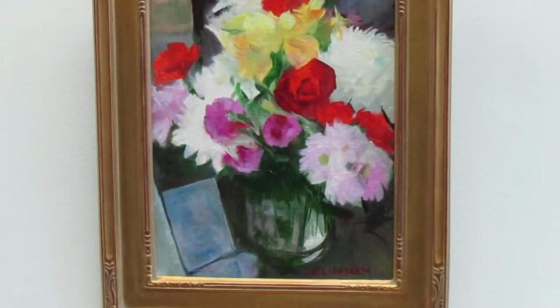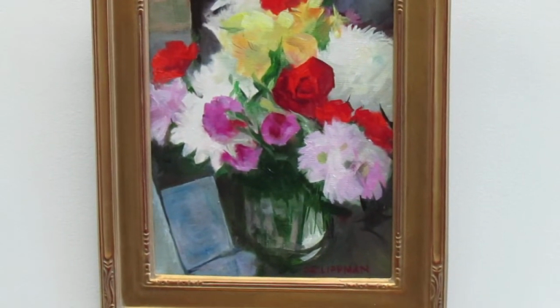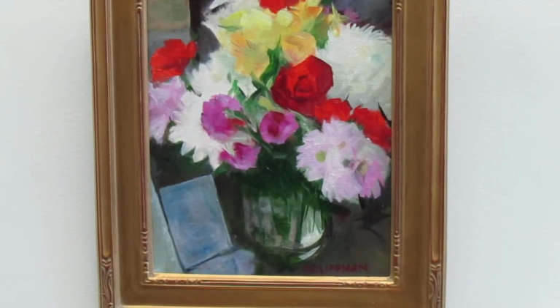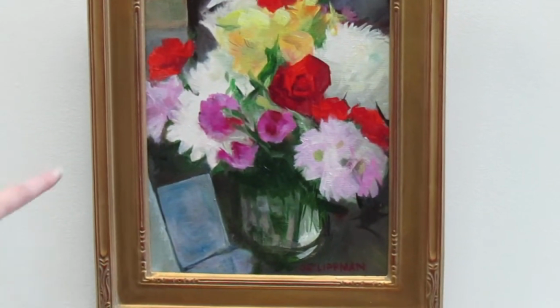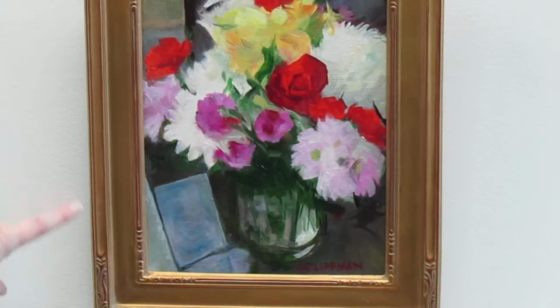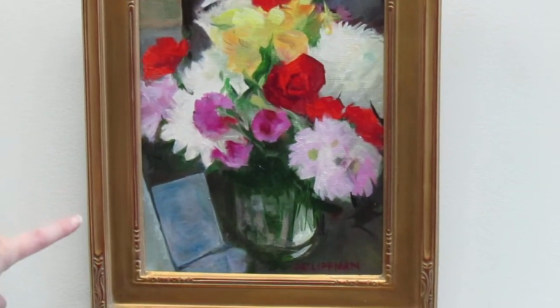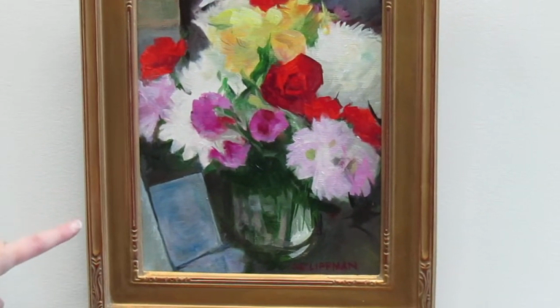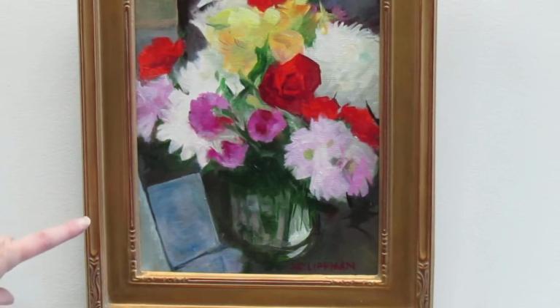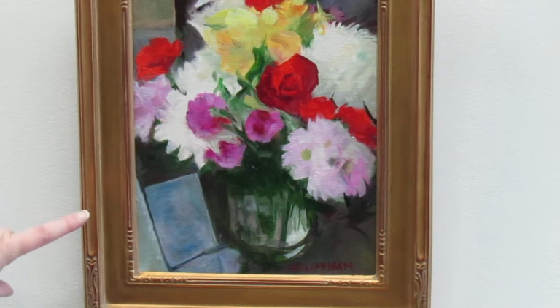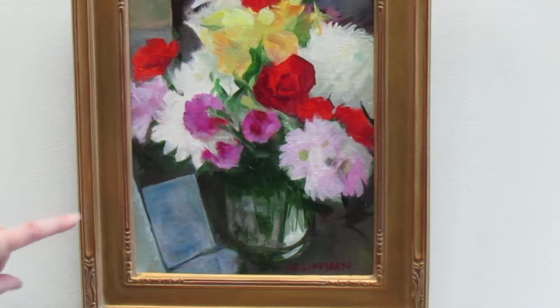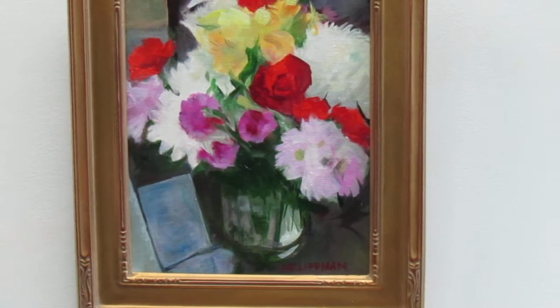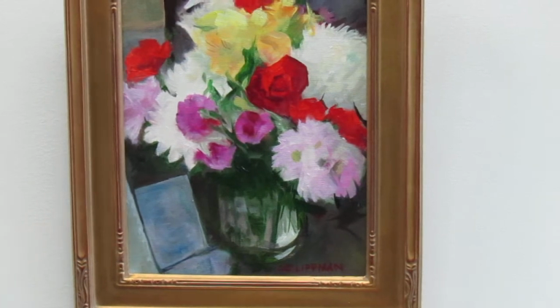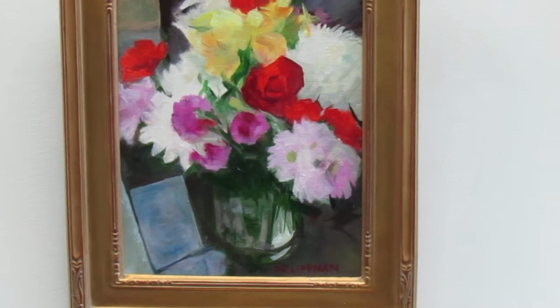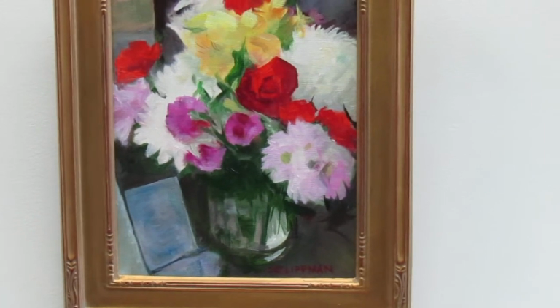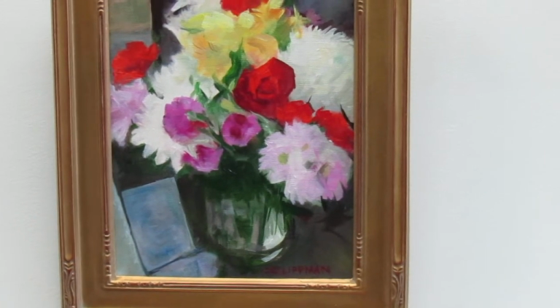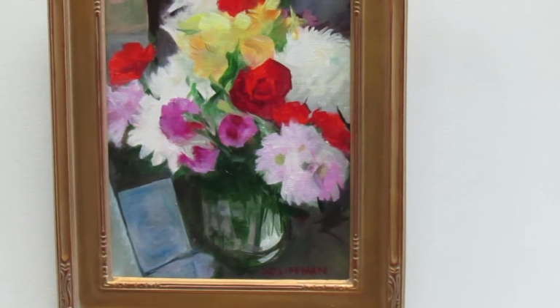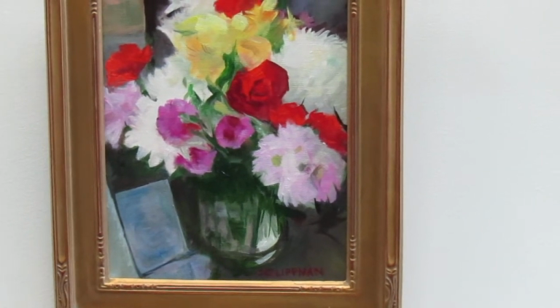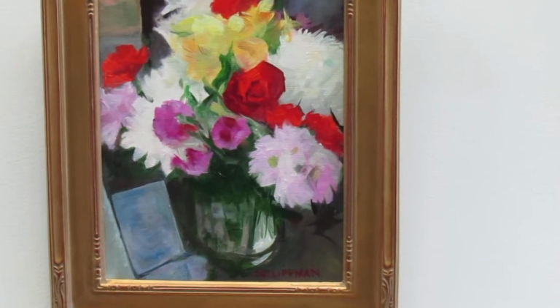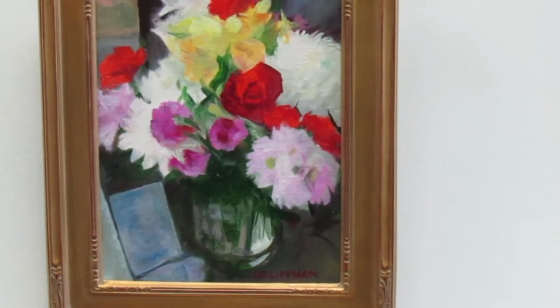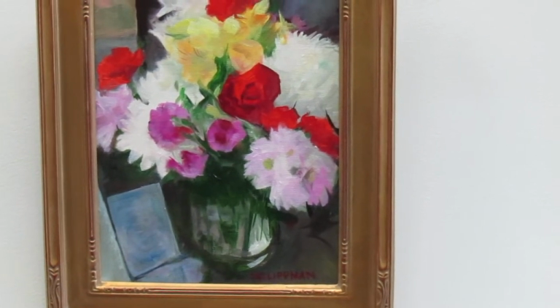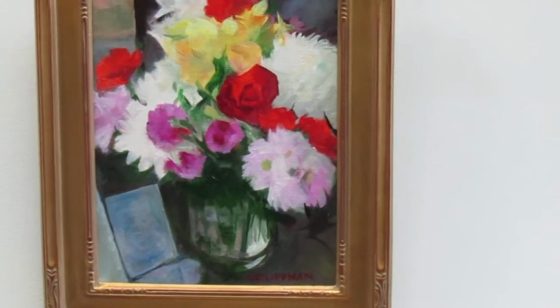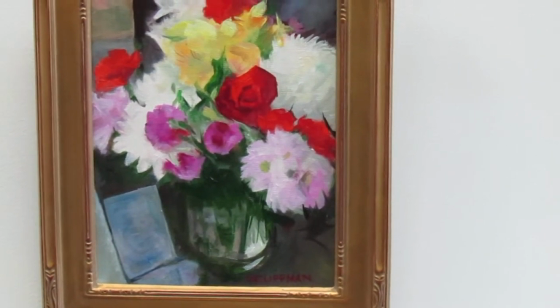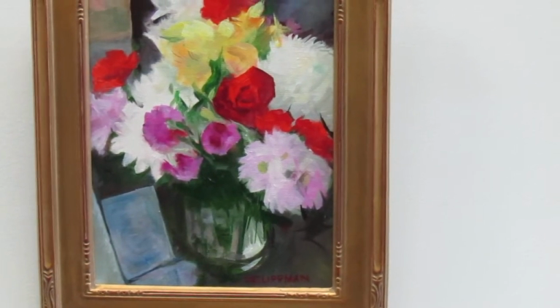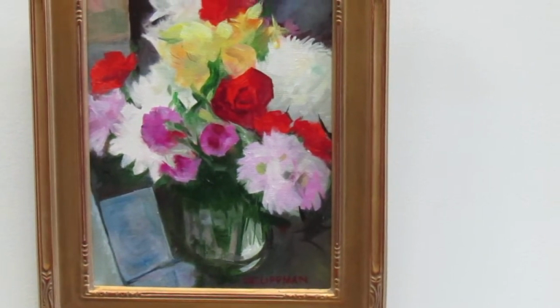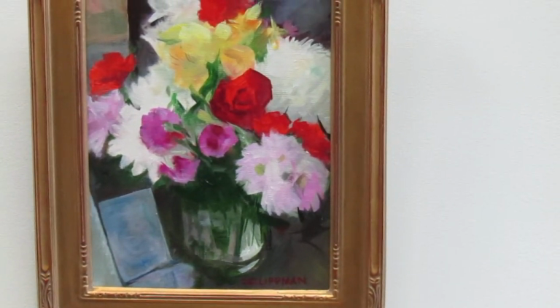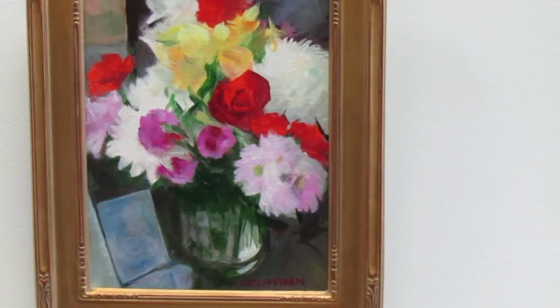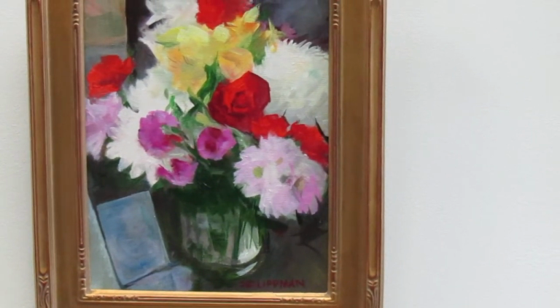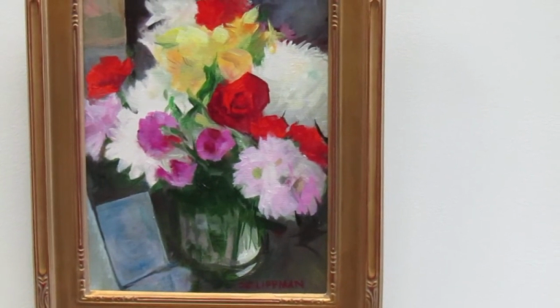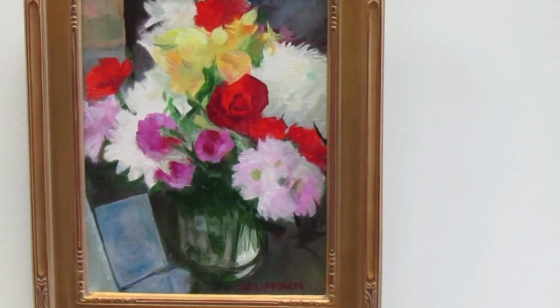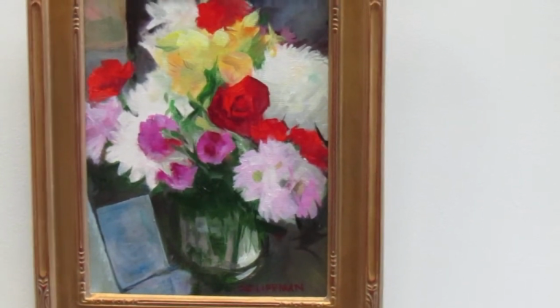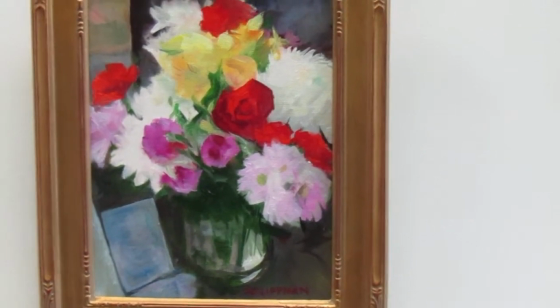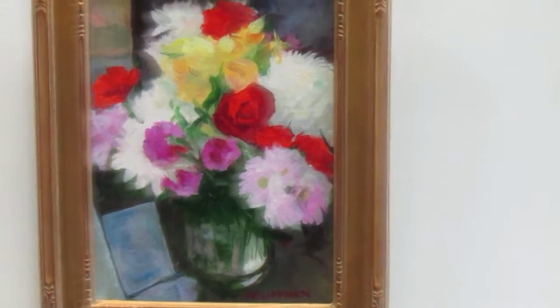The one on the bottom is also Sue Lippman. So she did both of those. She did a great job on both of them.